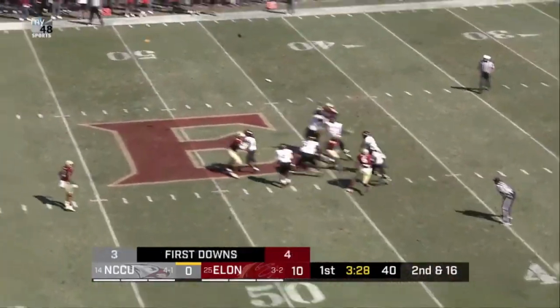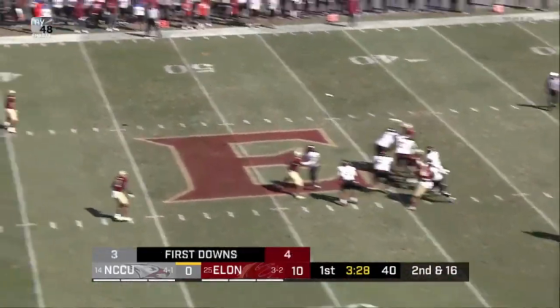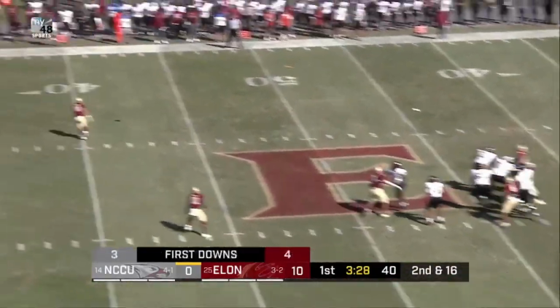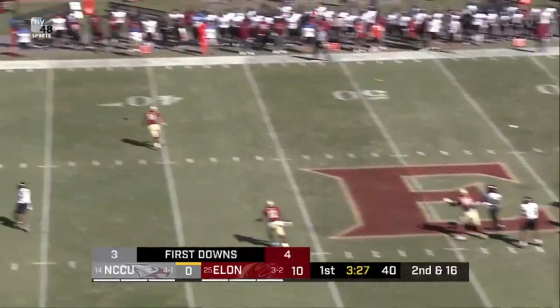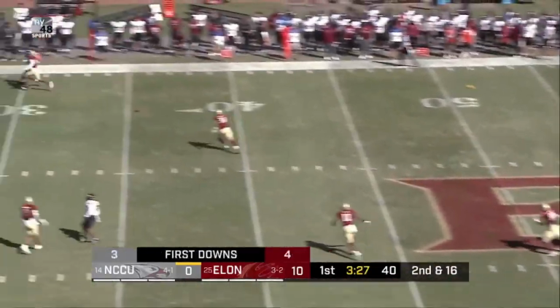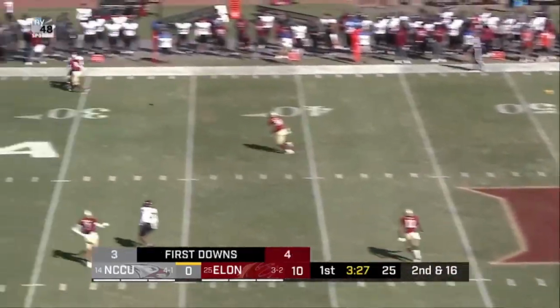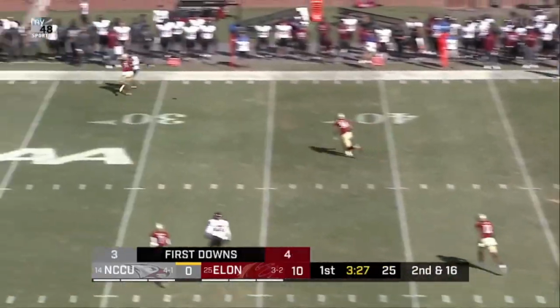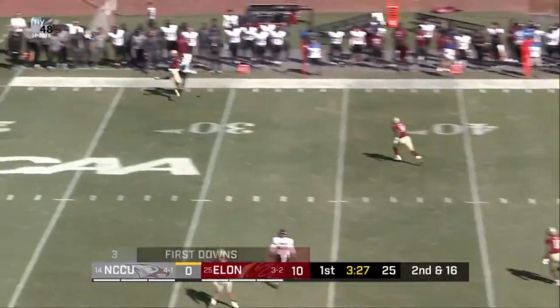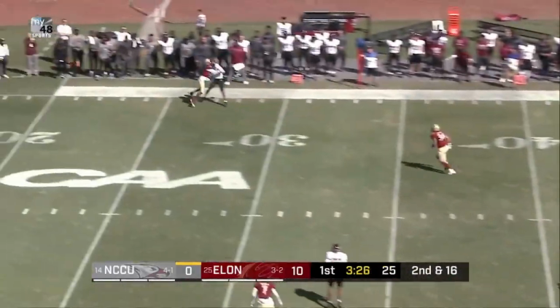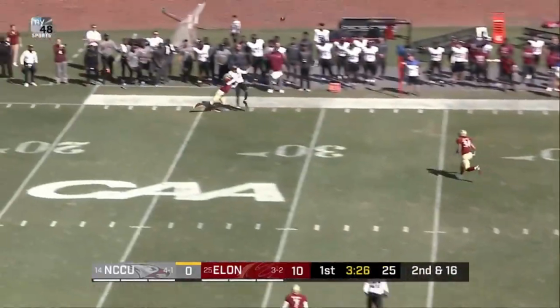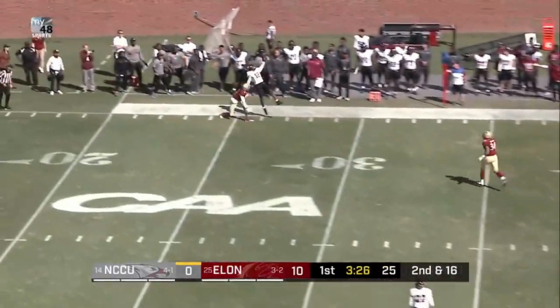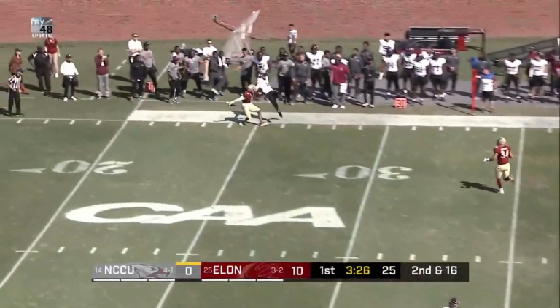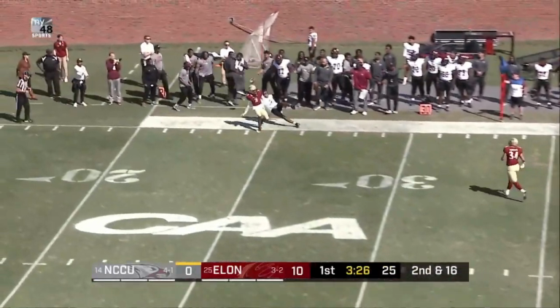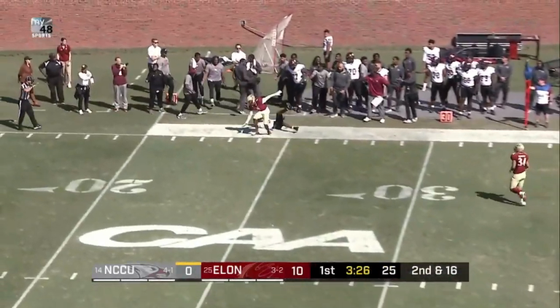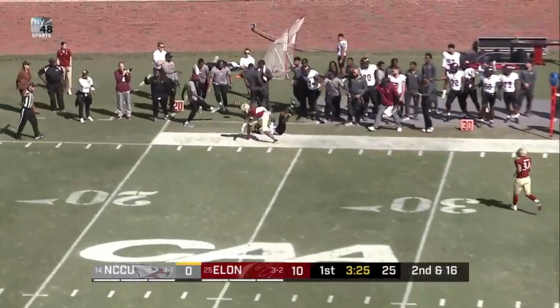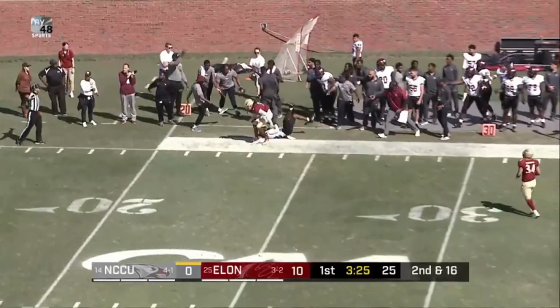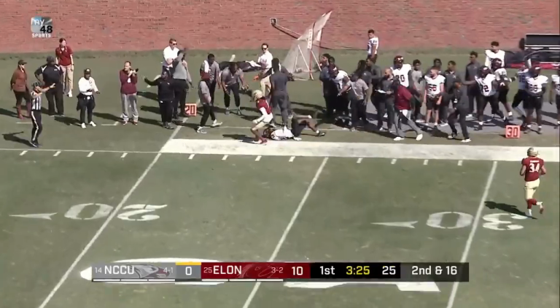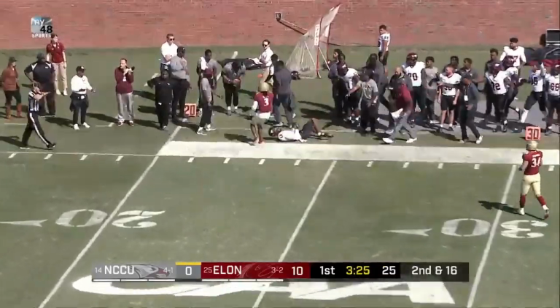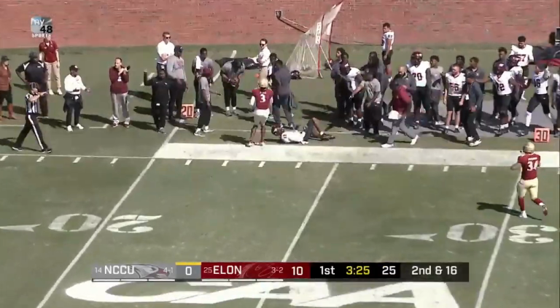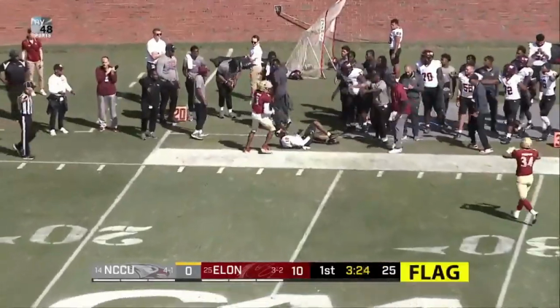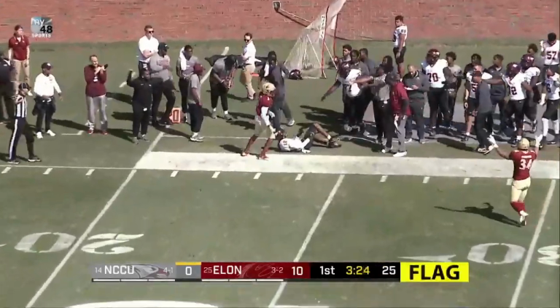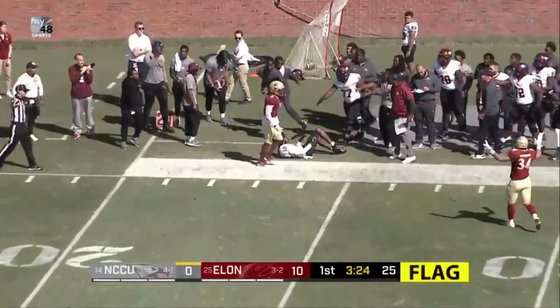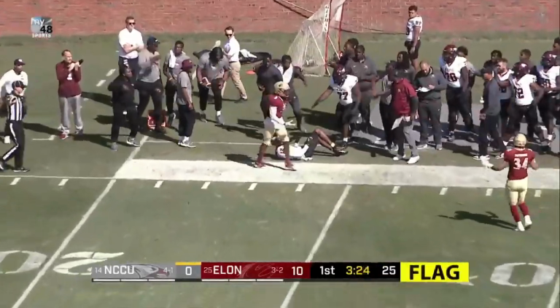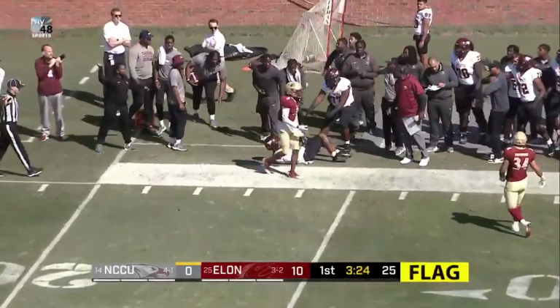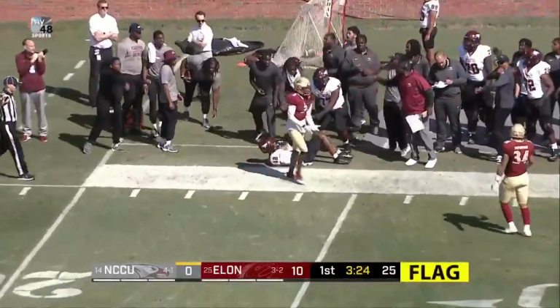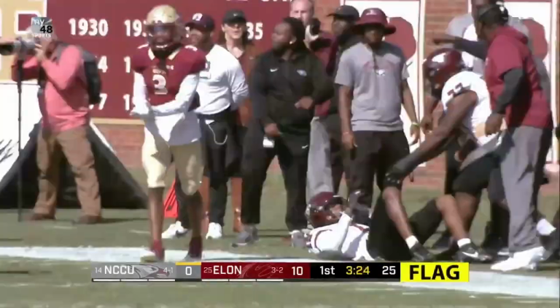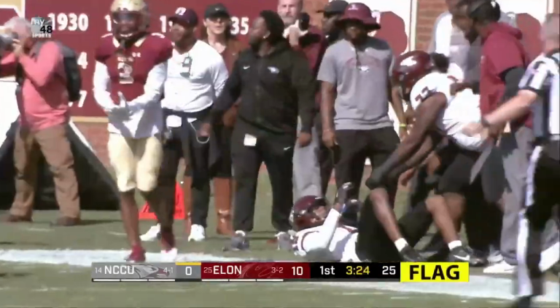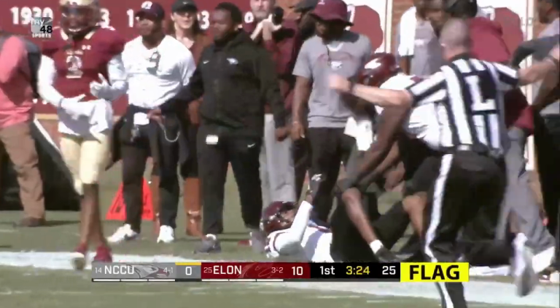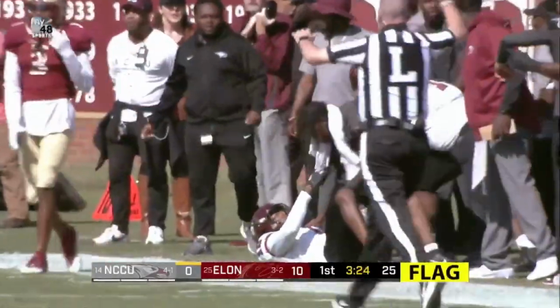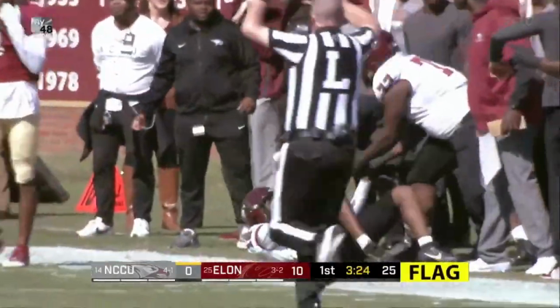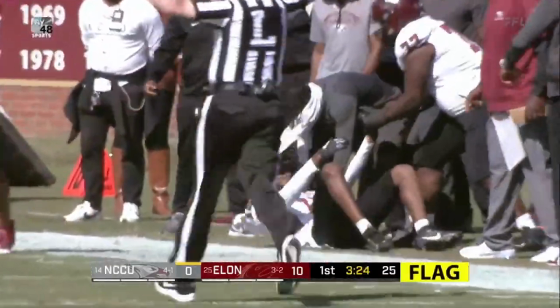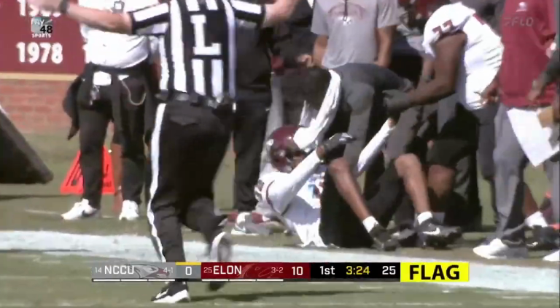Flags on the play. This may be a free shot for Richard. He'll take it, going to the sideline. Incomplete.